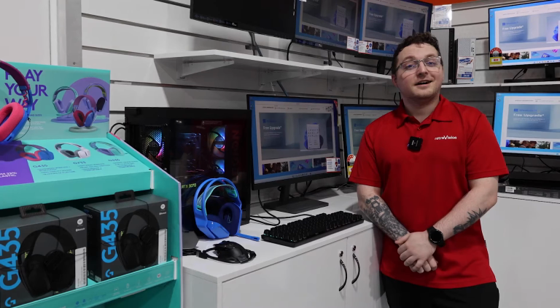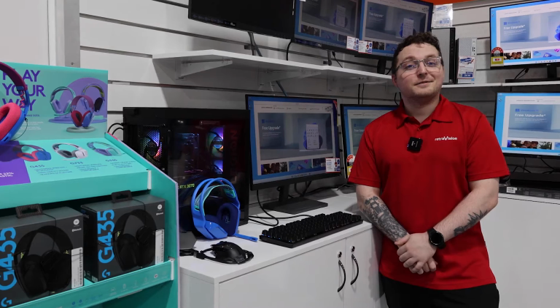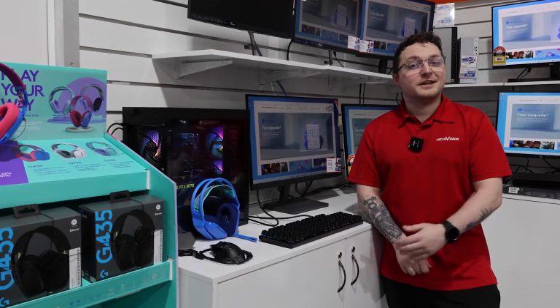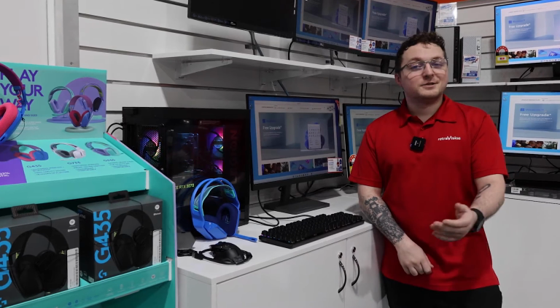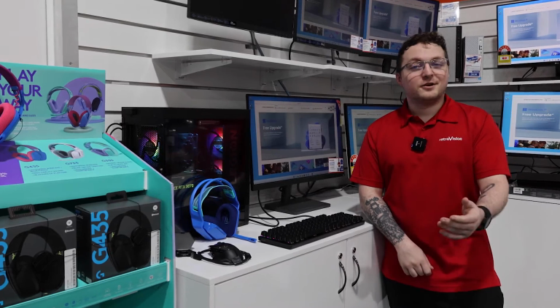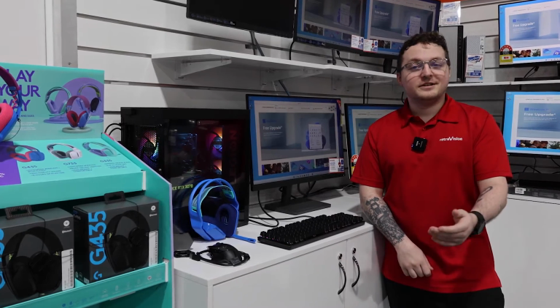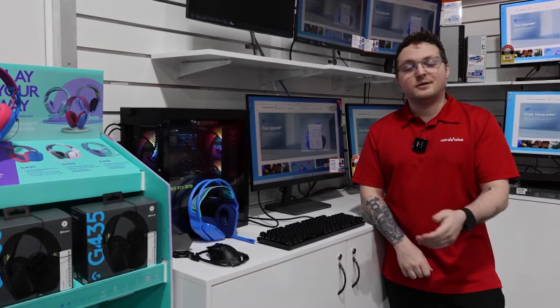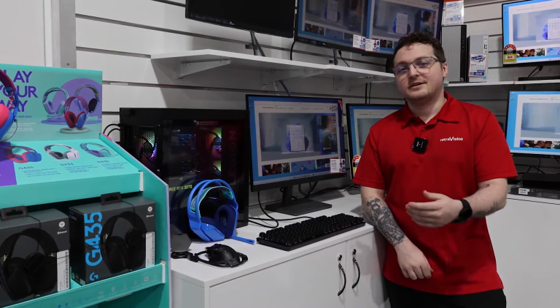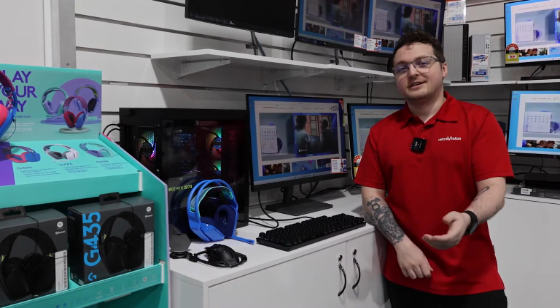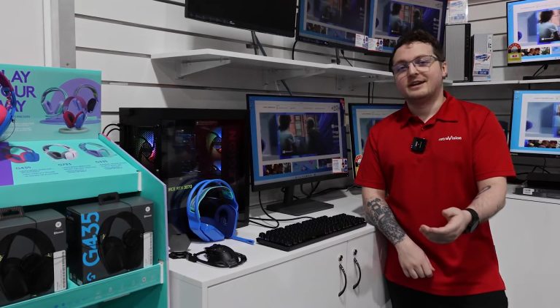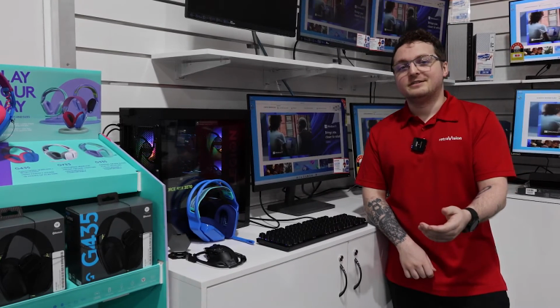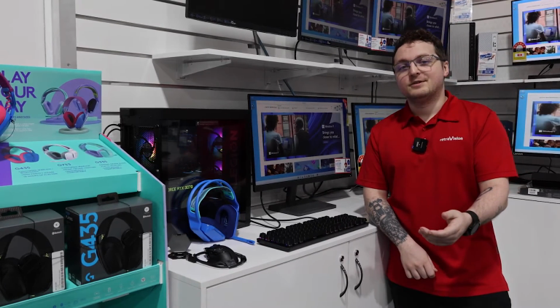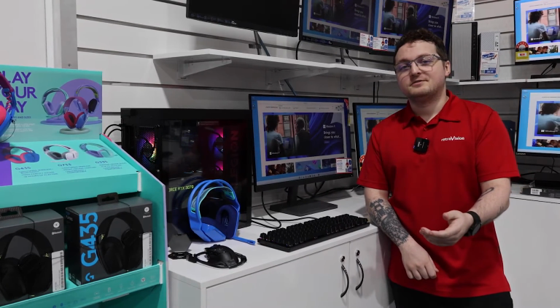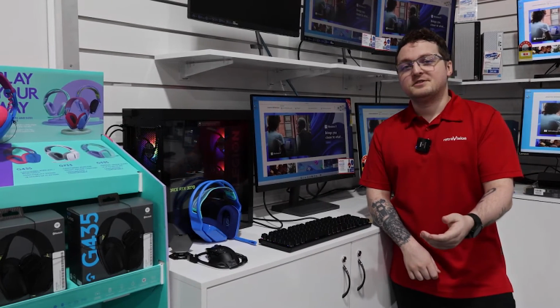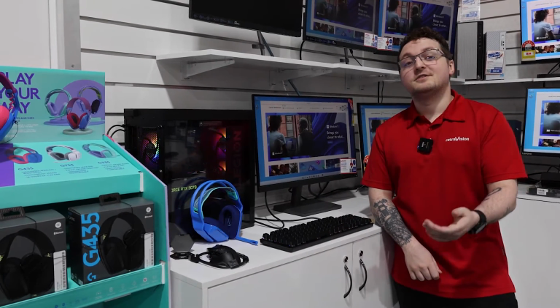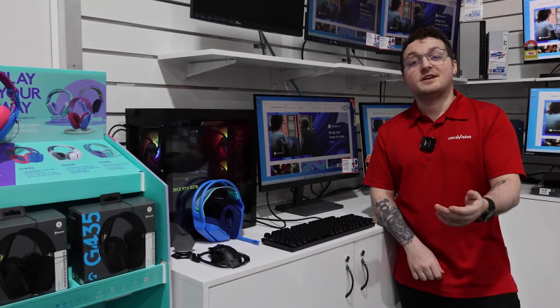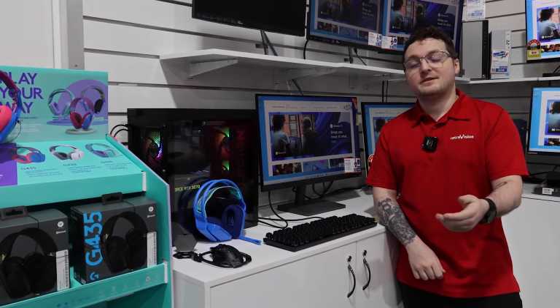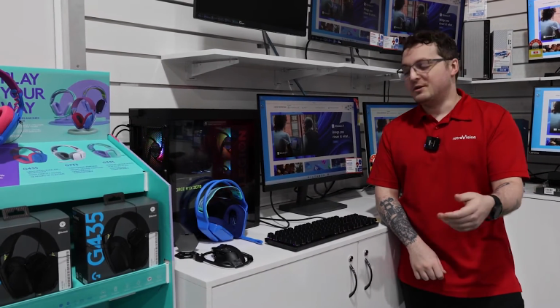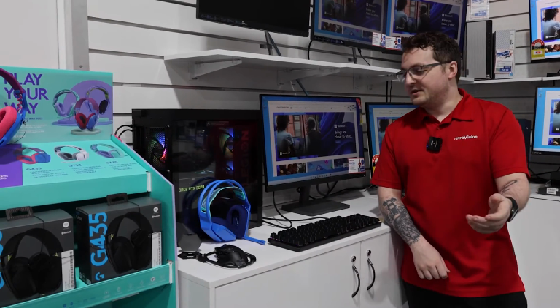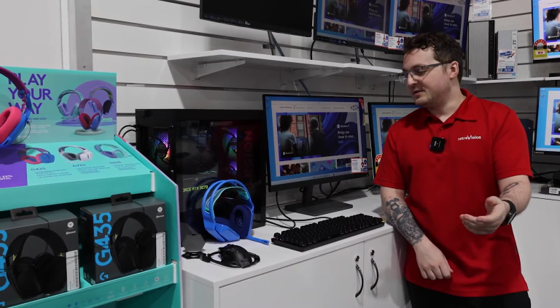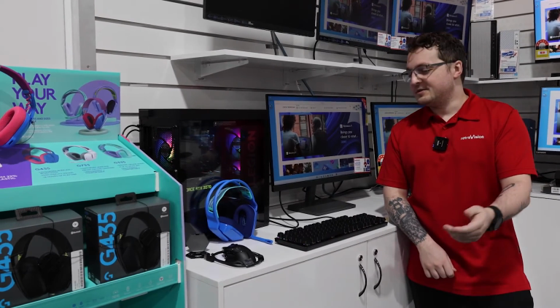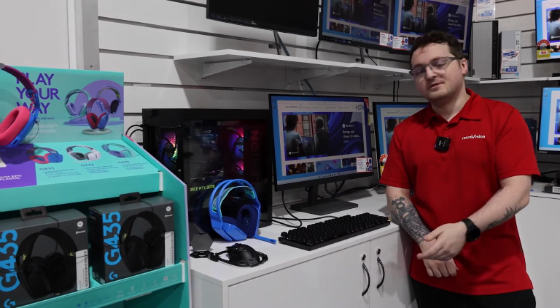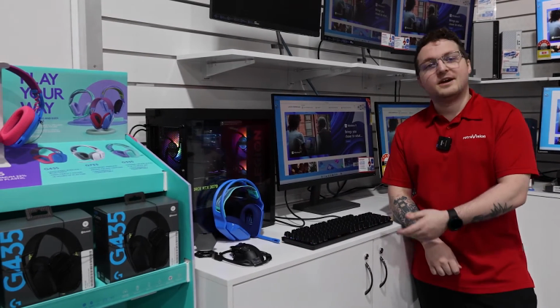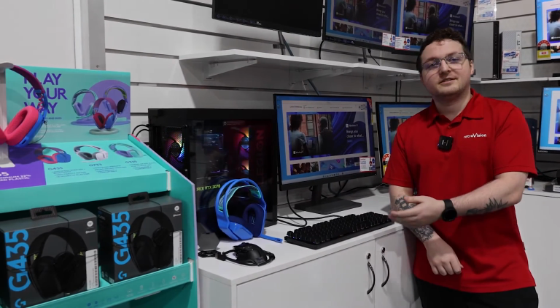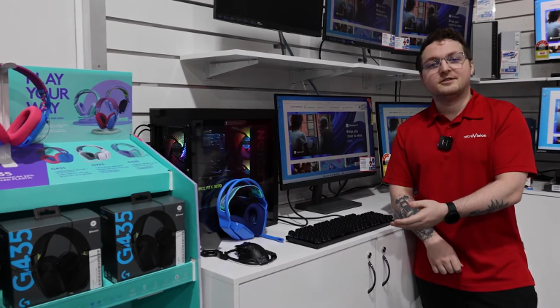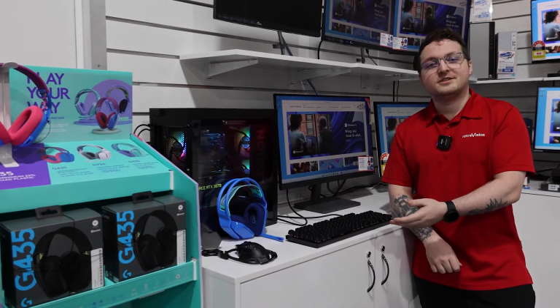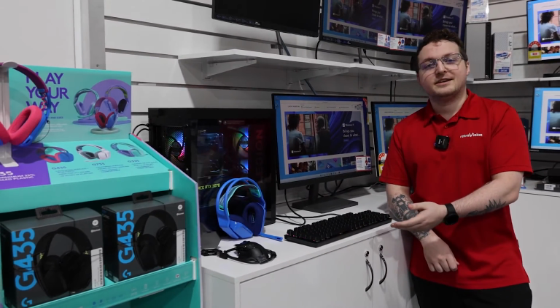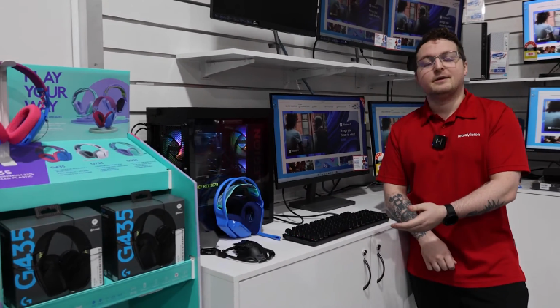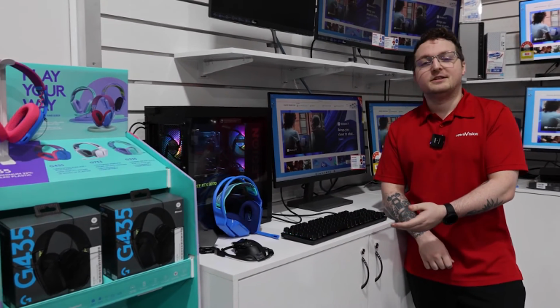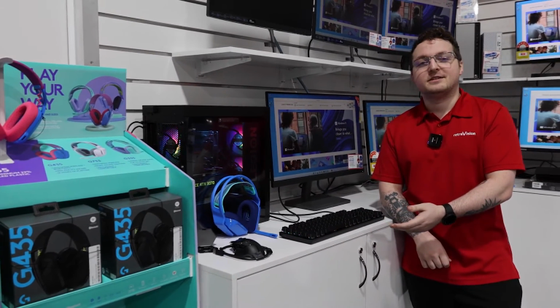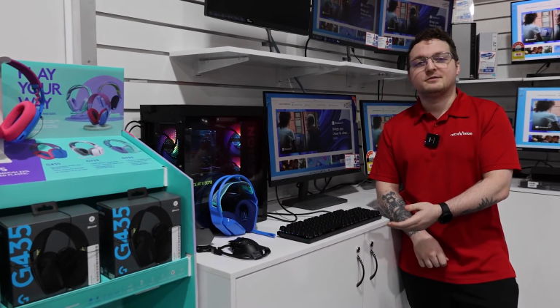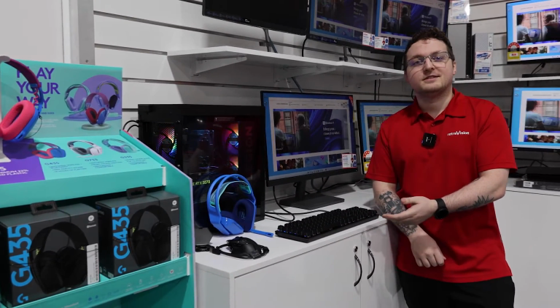Hi, my name is Cody. I work at Cannington Retrovision. Today I'm going to be talking to you about the Logitech Gaming Accessories.